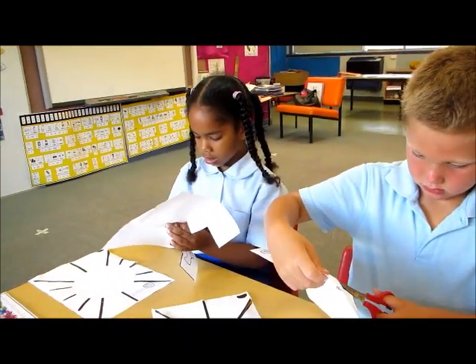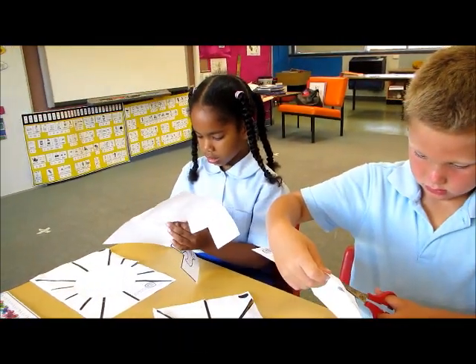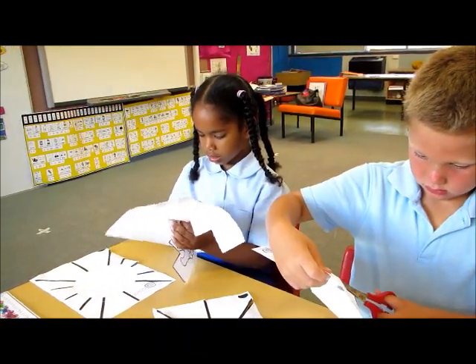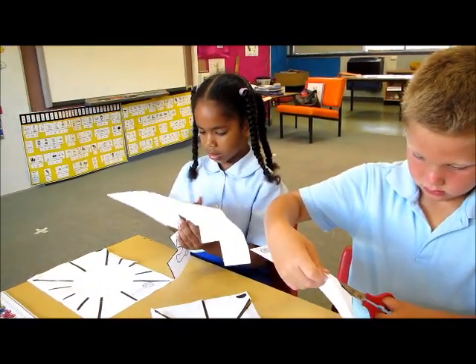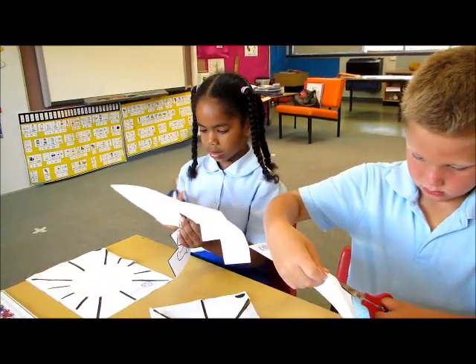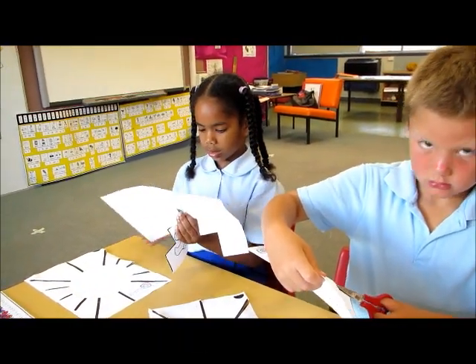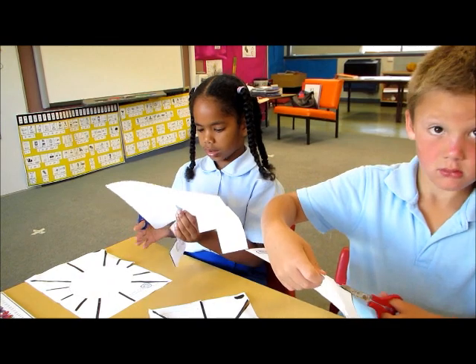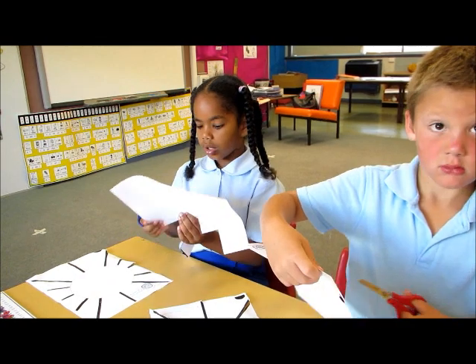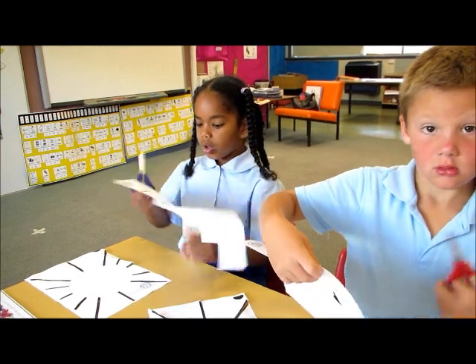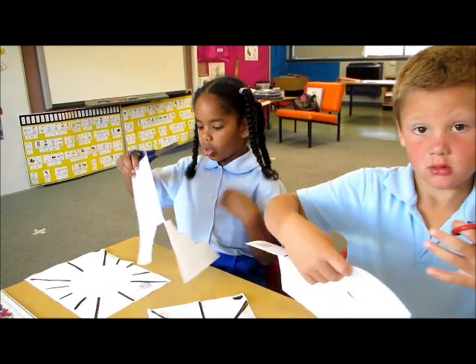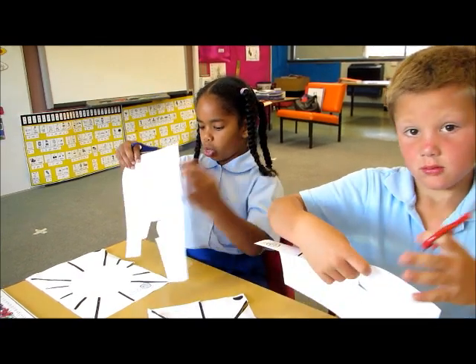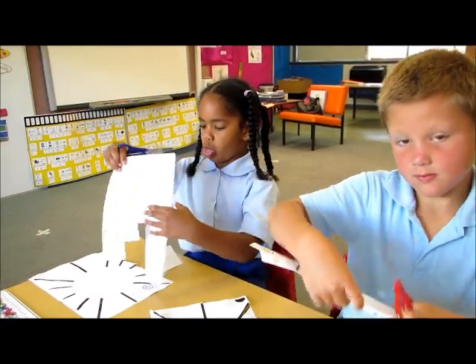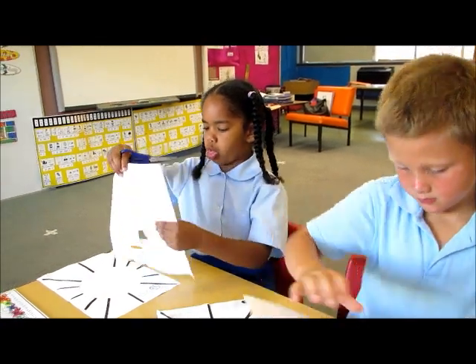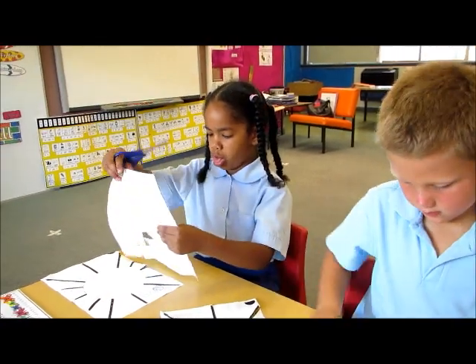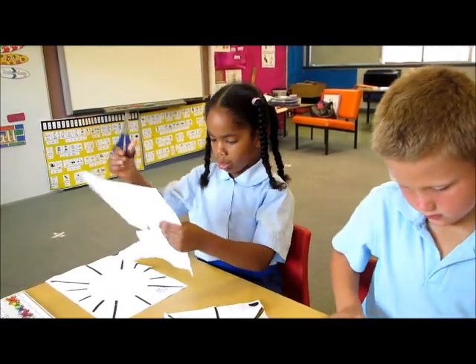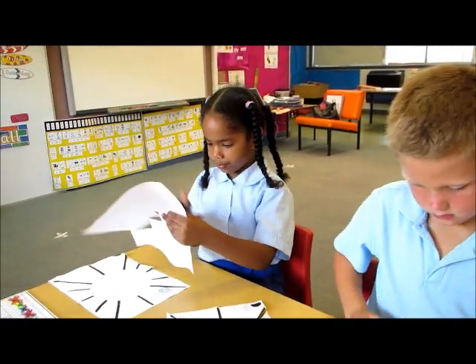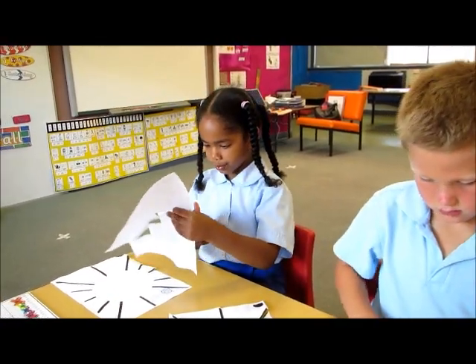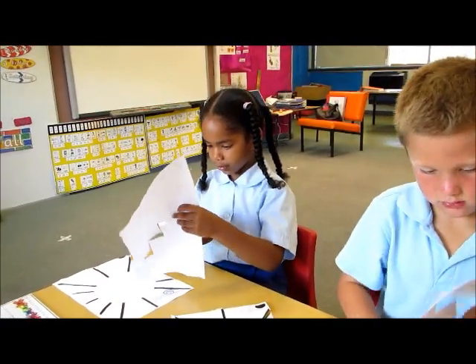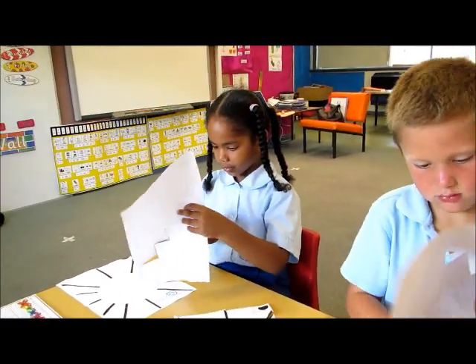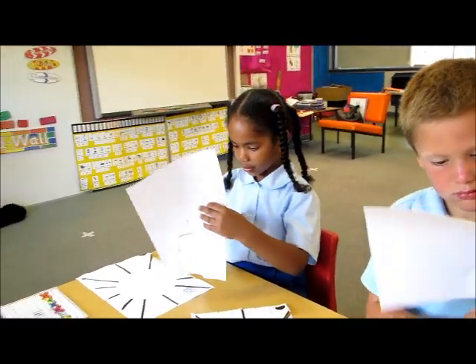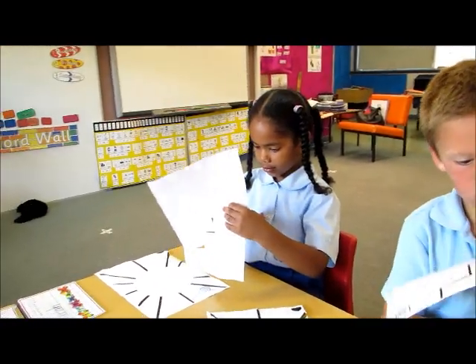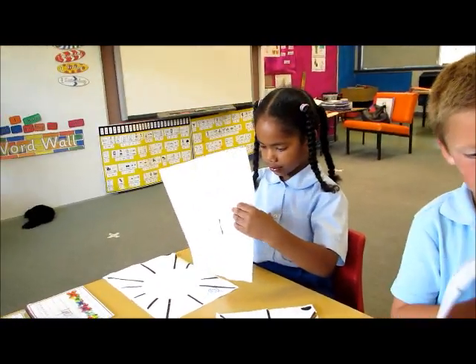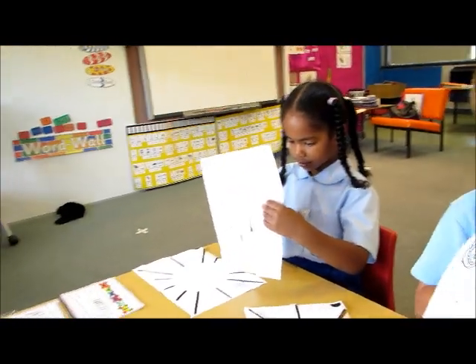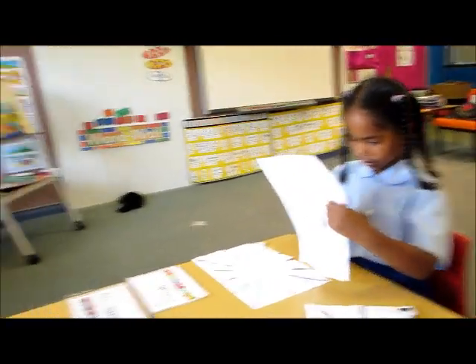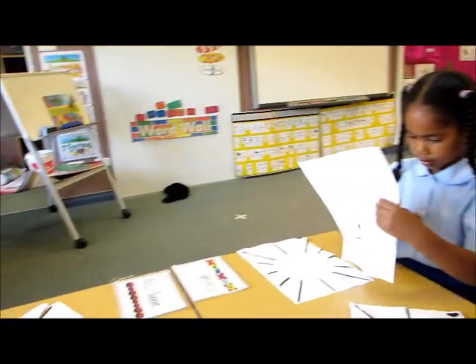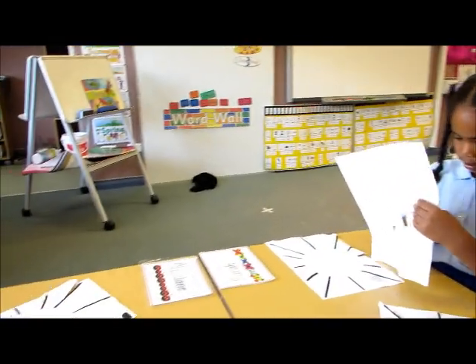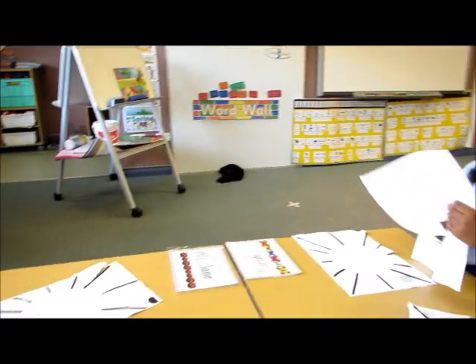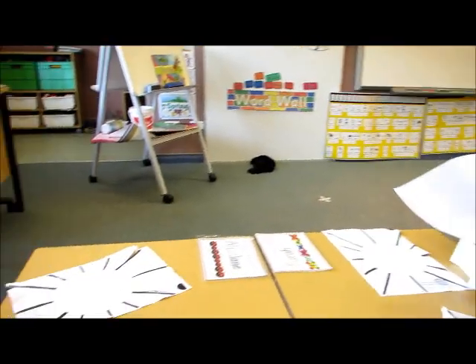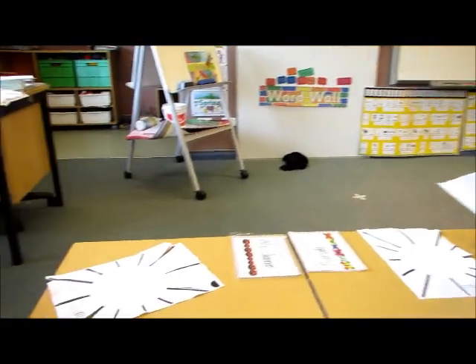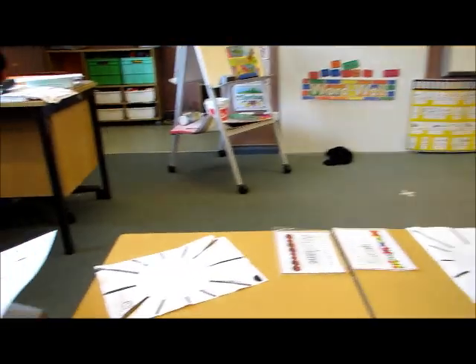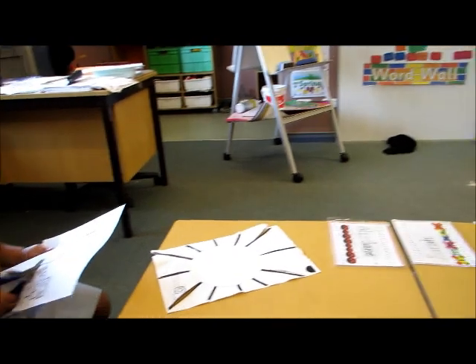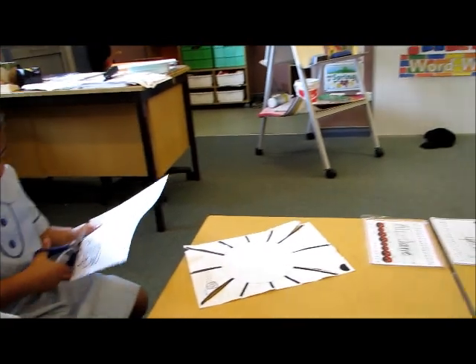I can't turn this way. Can you hold it right?